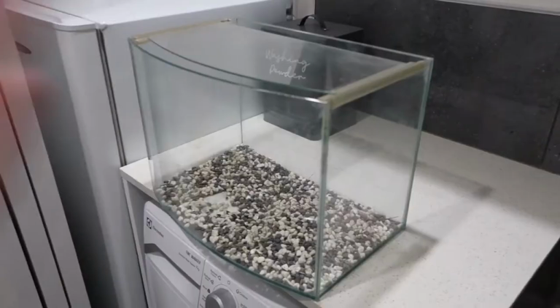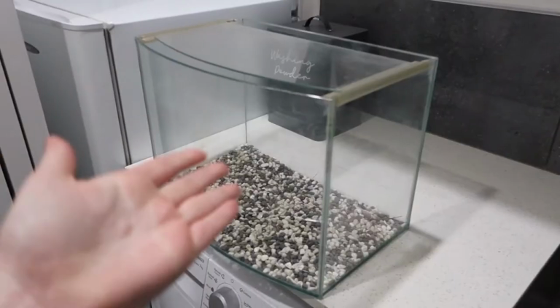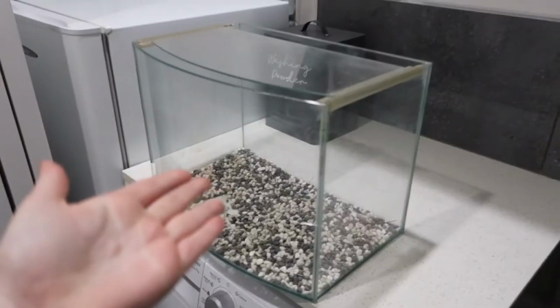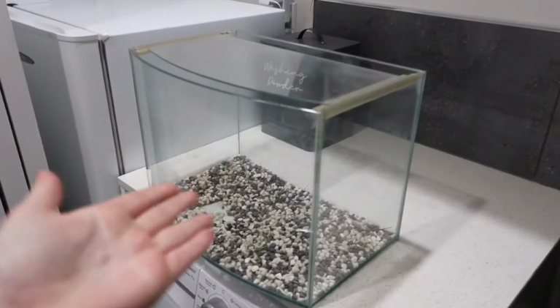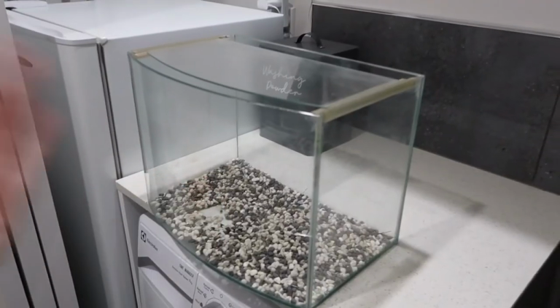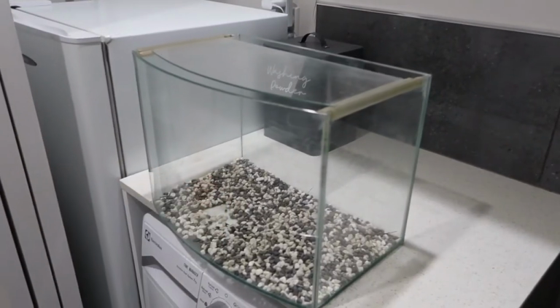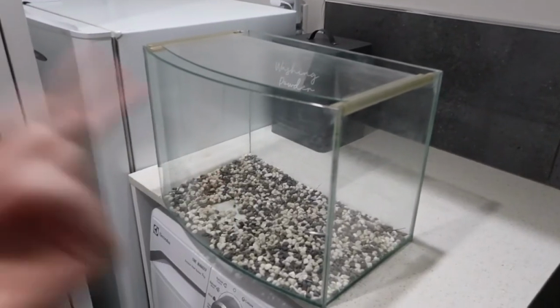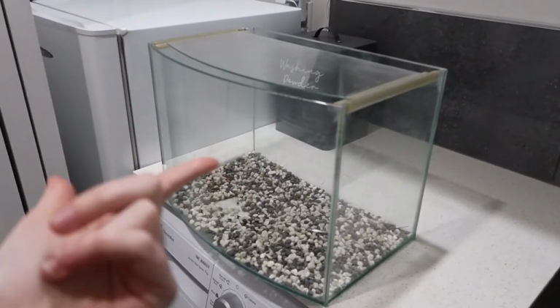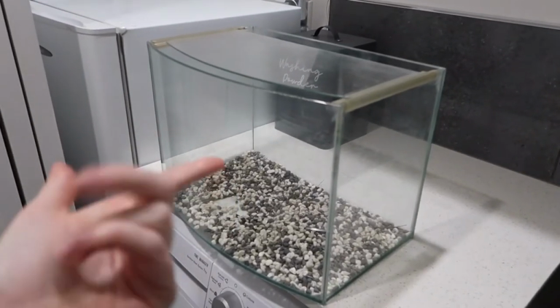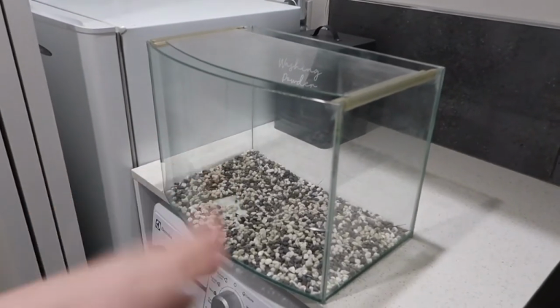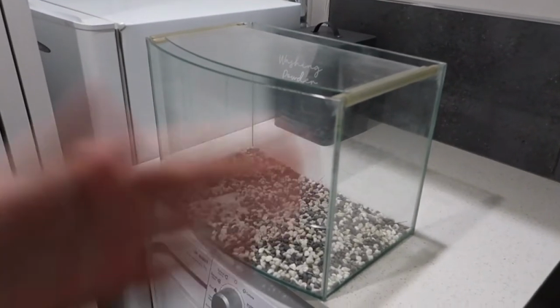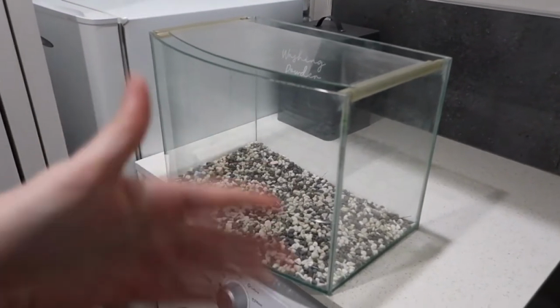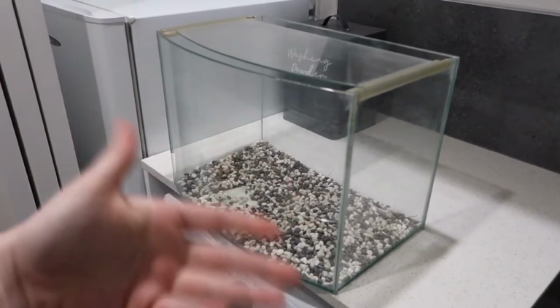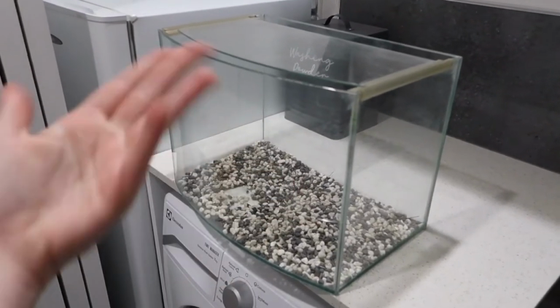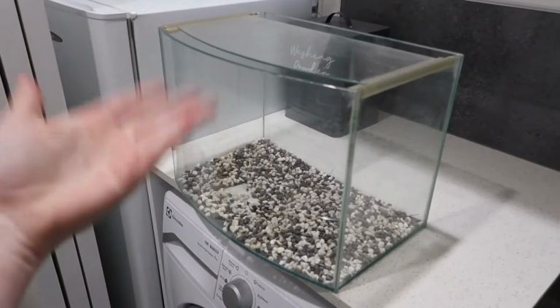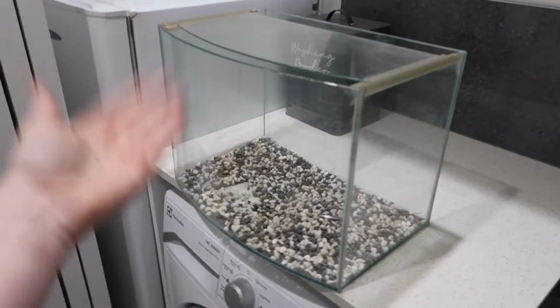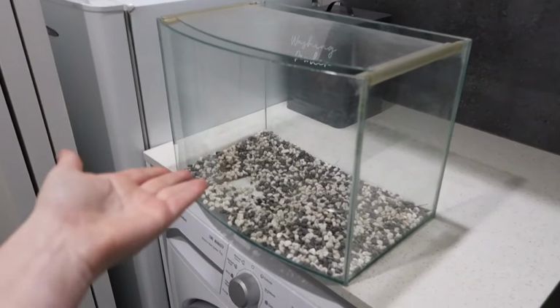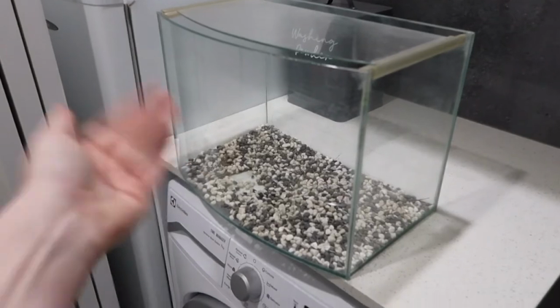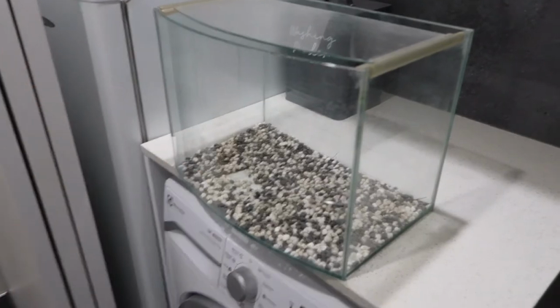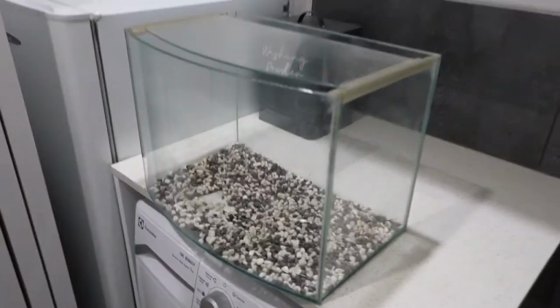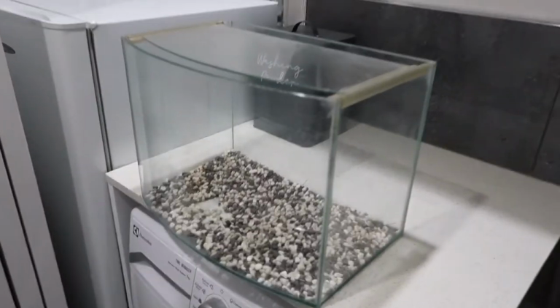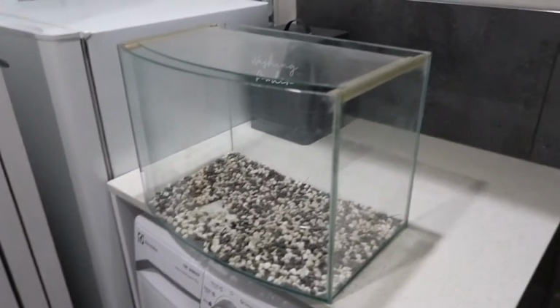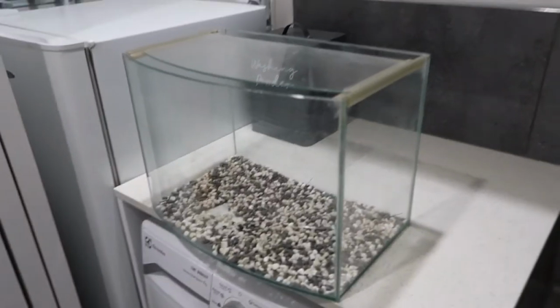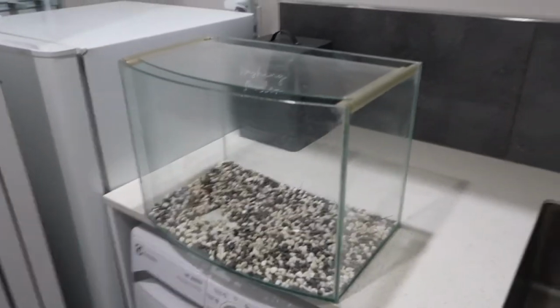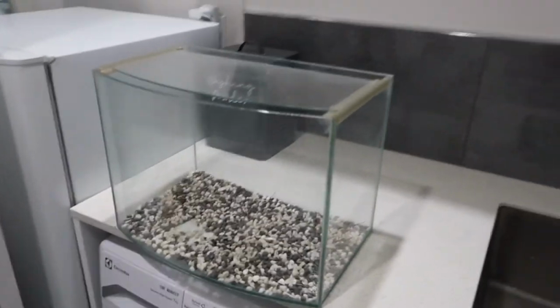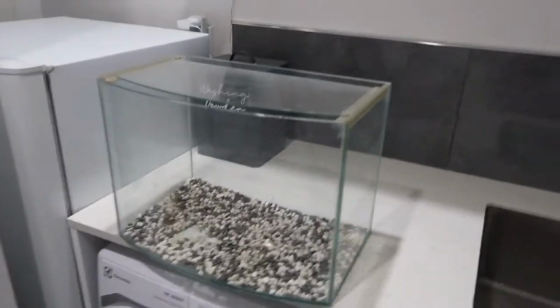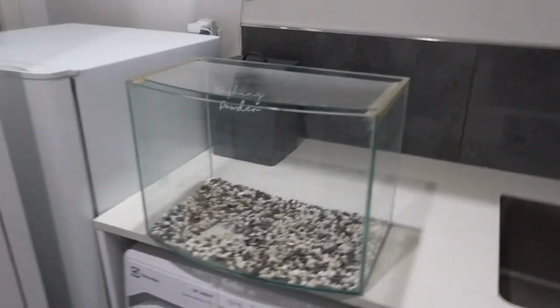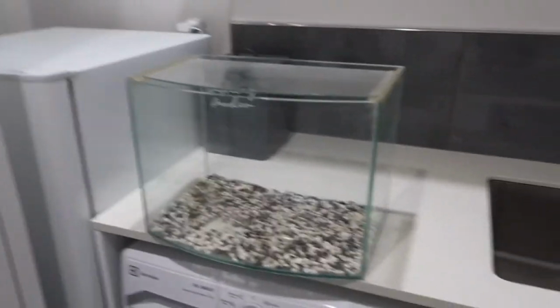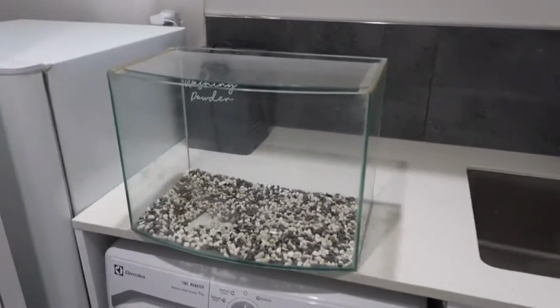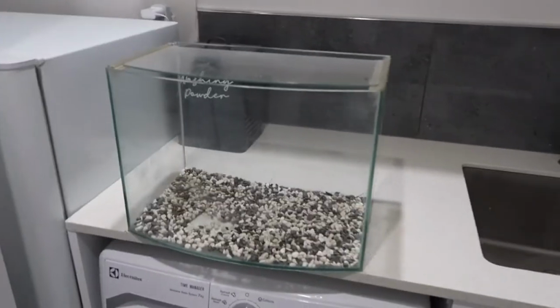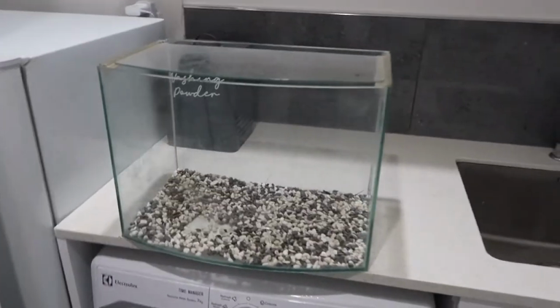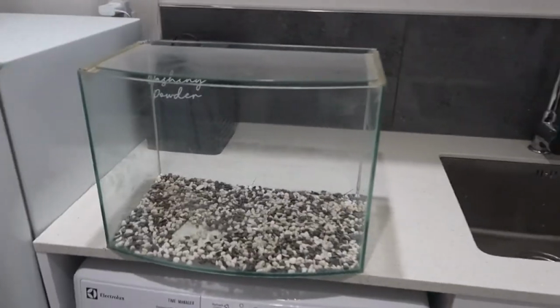Basically all I'm going to do for now is just give it a really good clean, so let's time-lapse that.